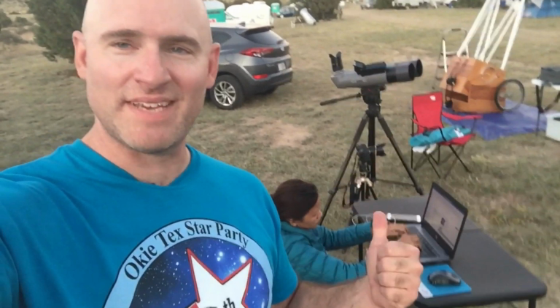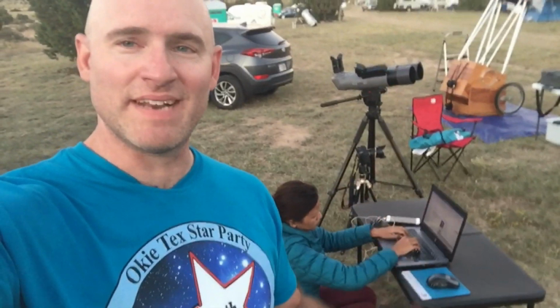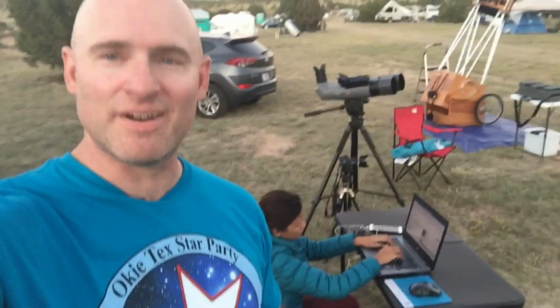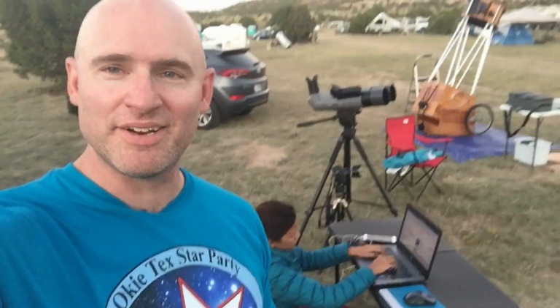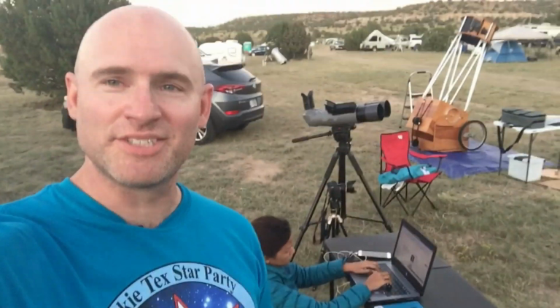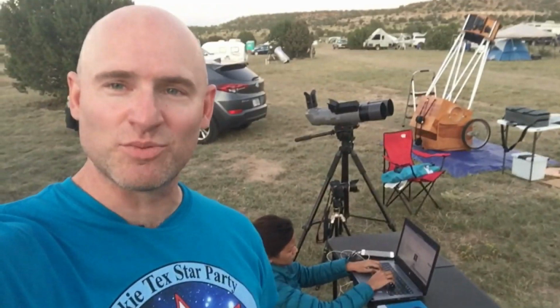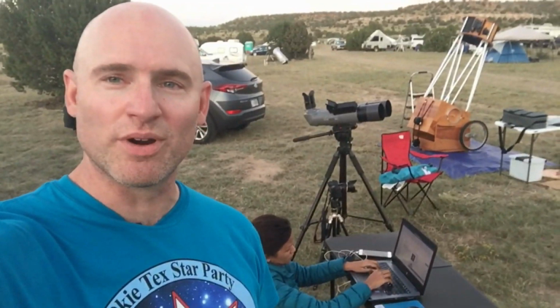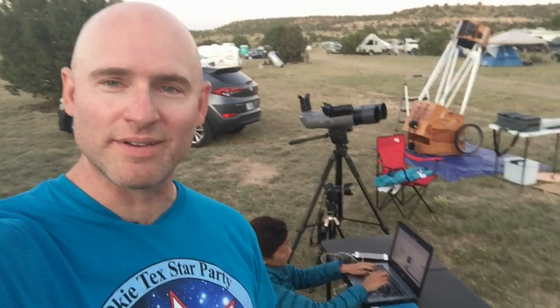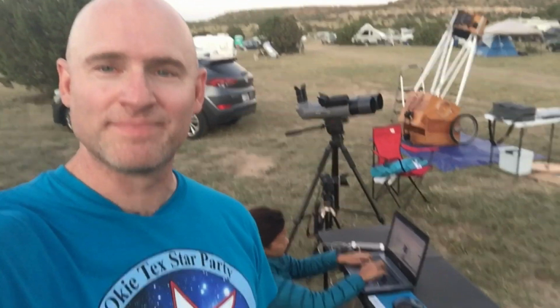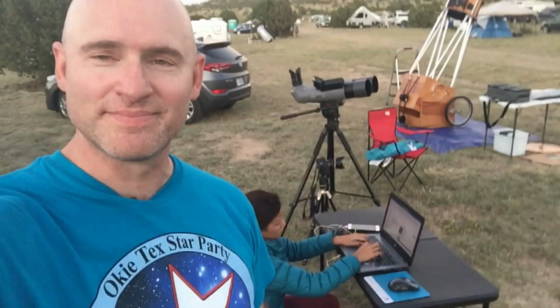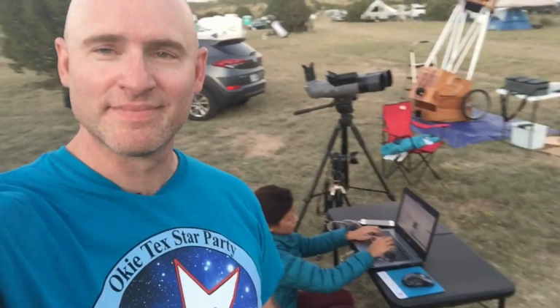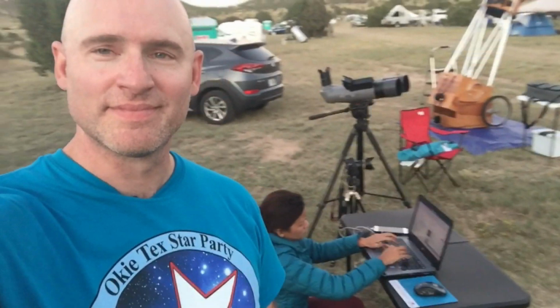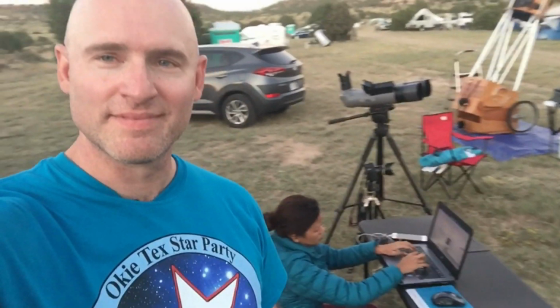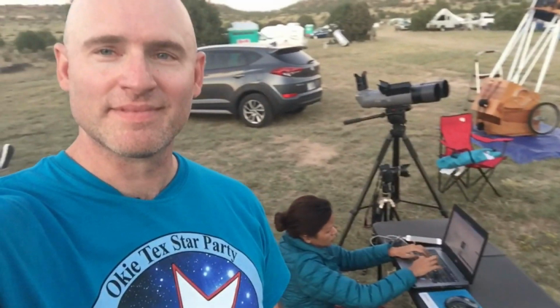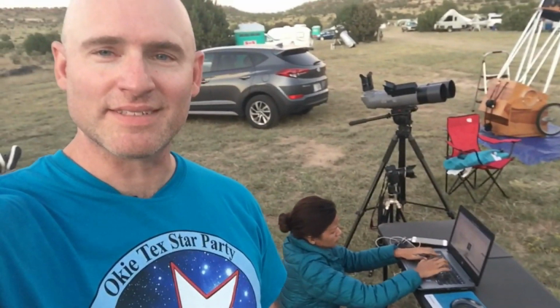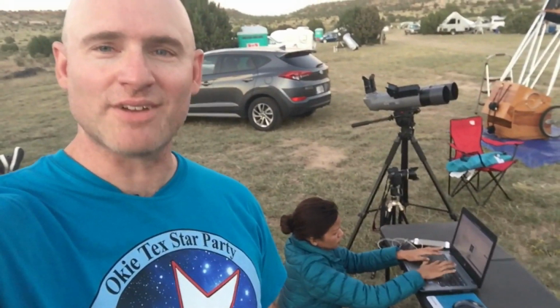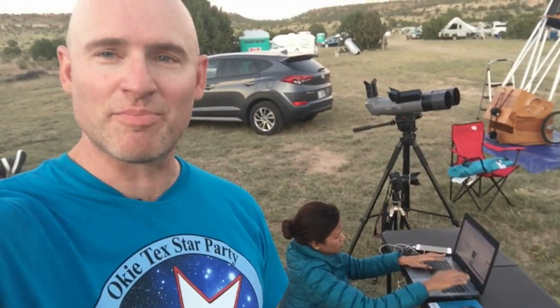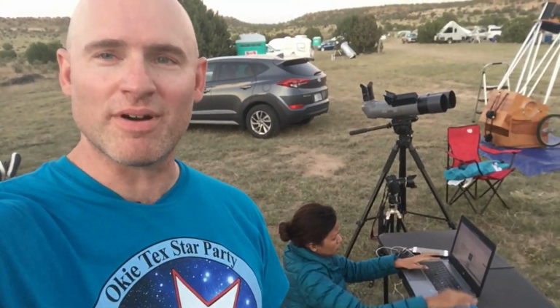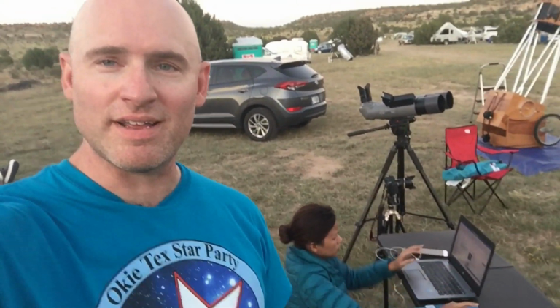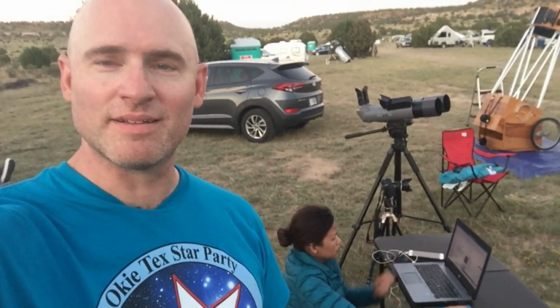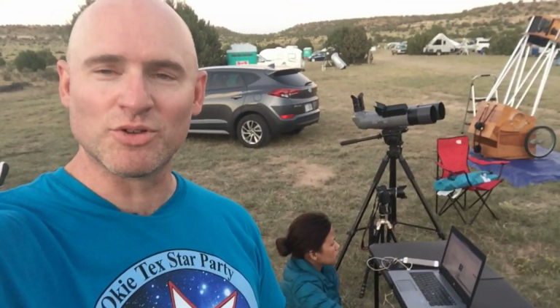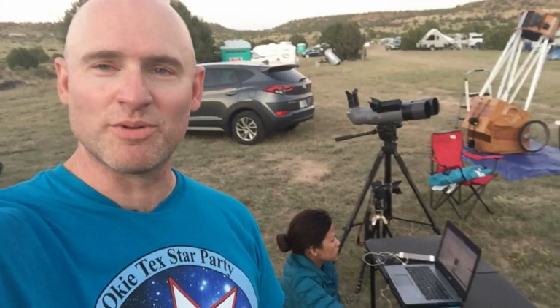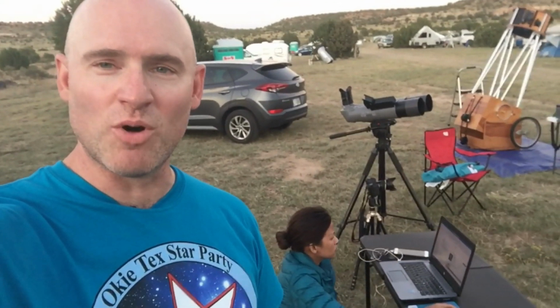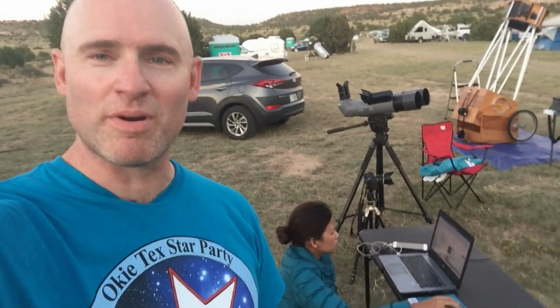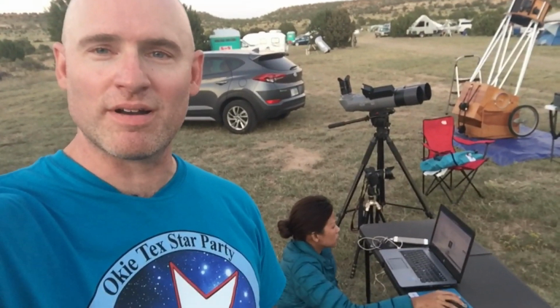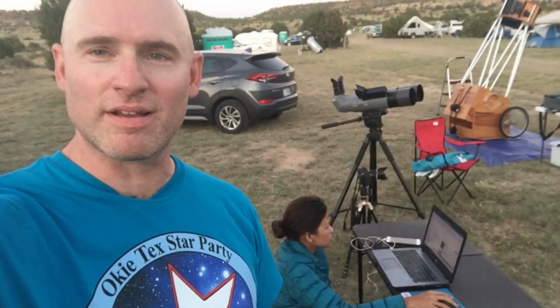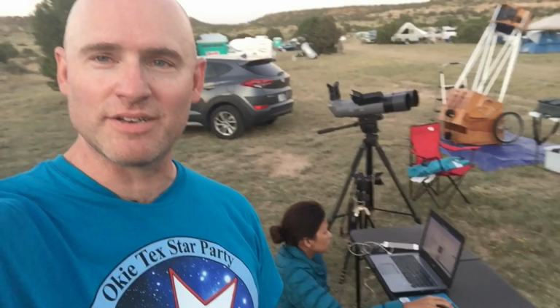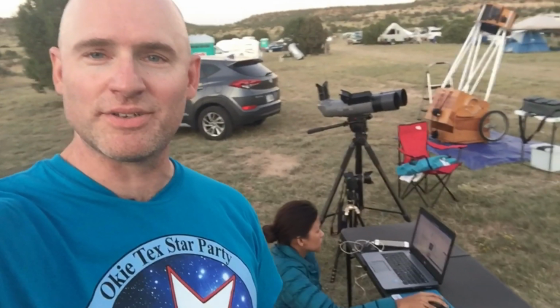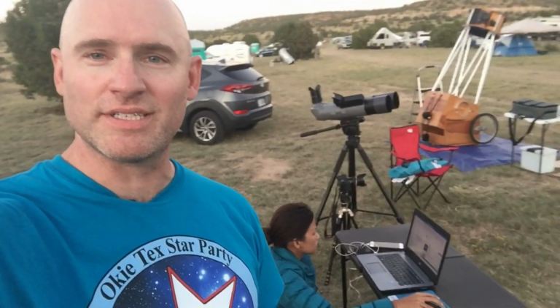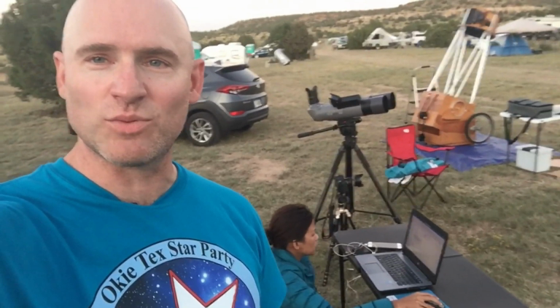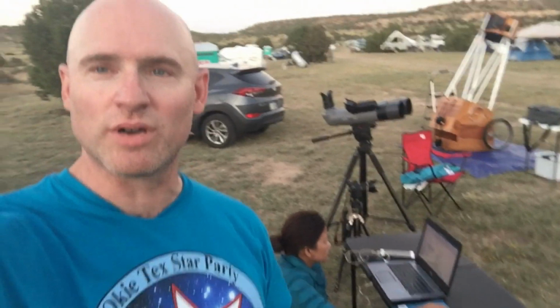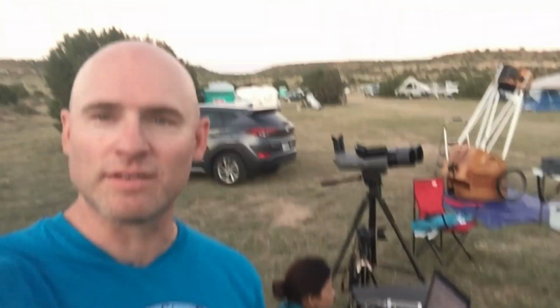Even out here, she's working. A star party in the most remote part of the country, and she's working.